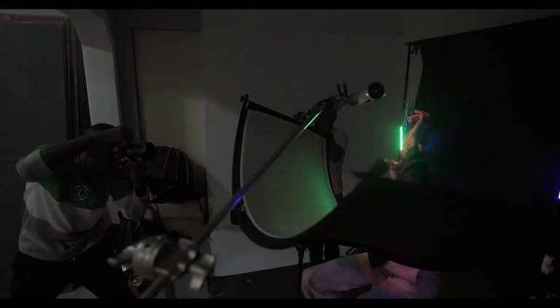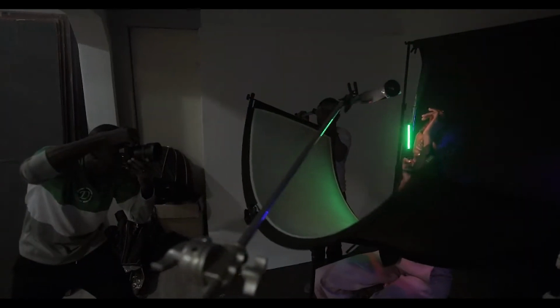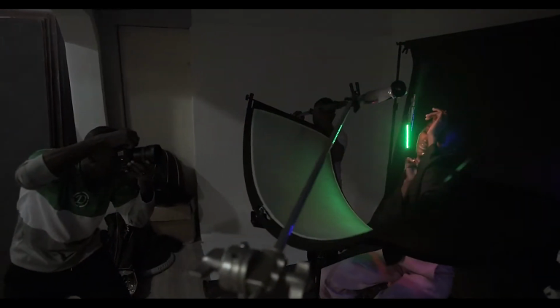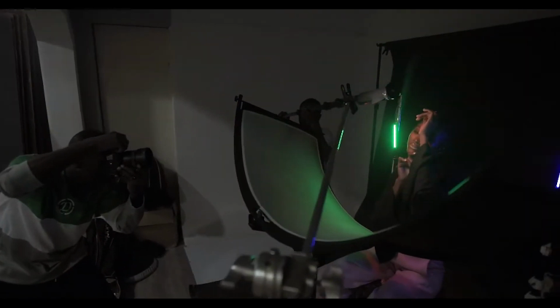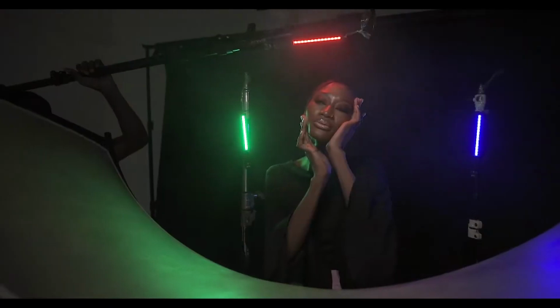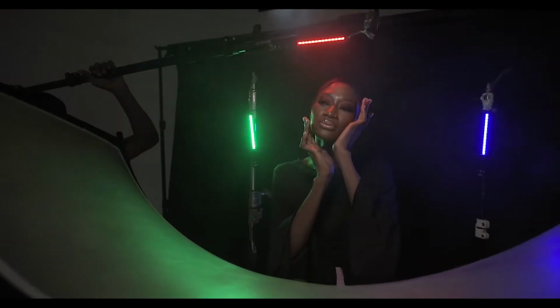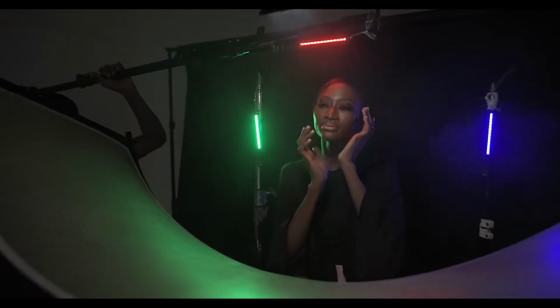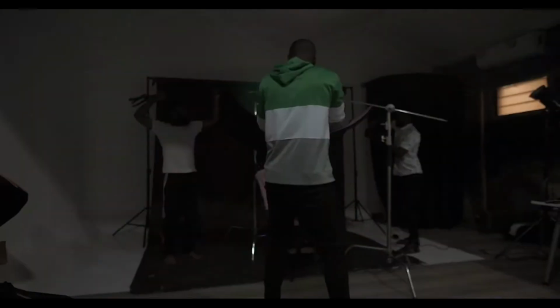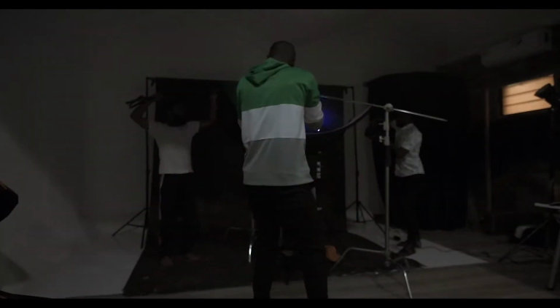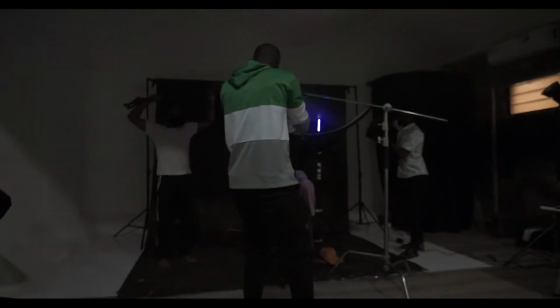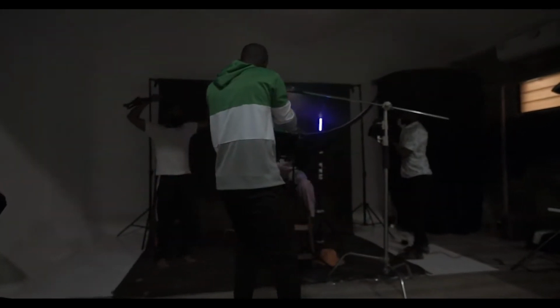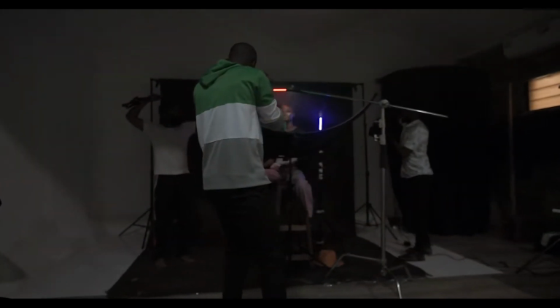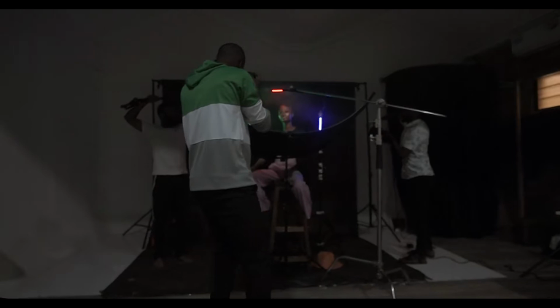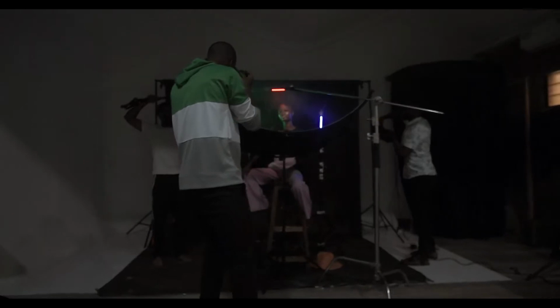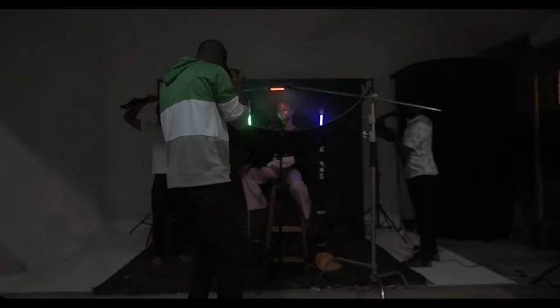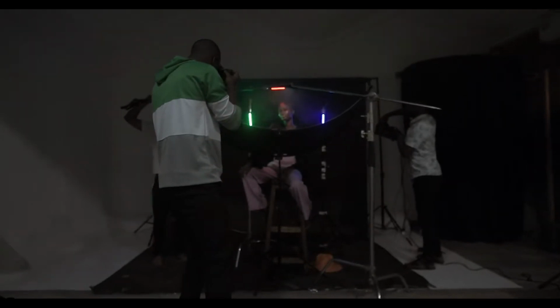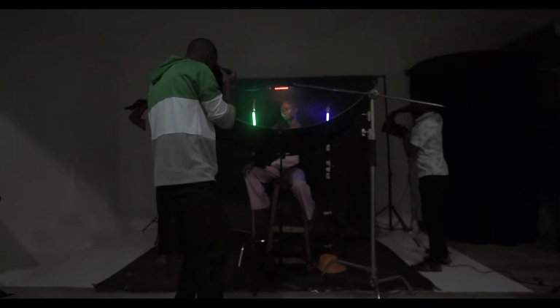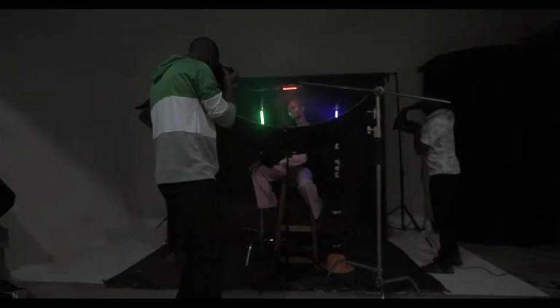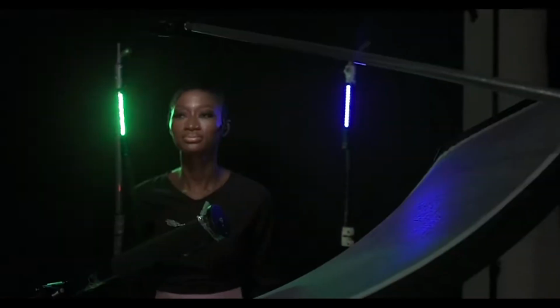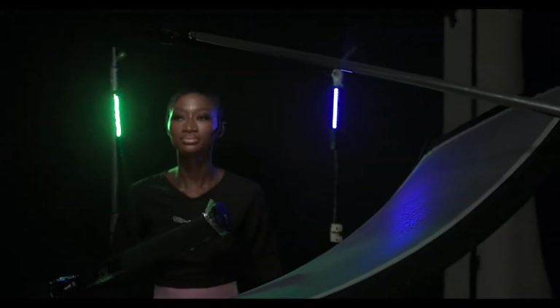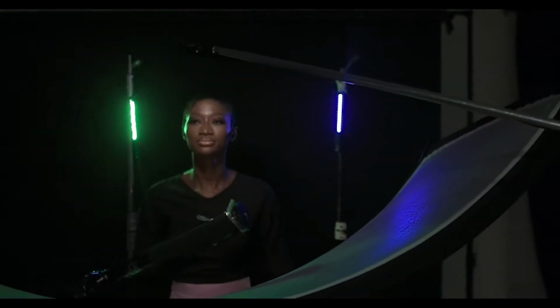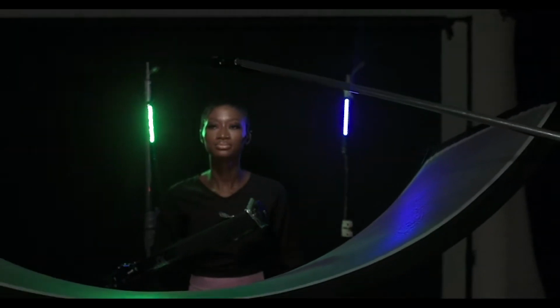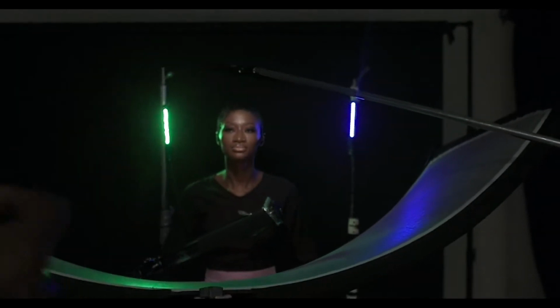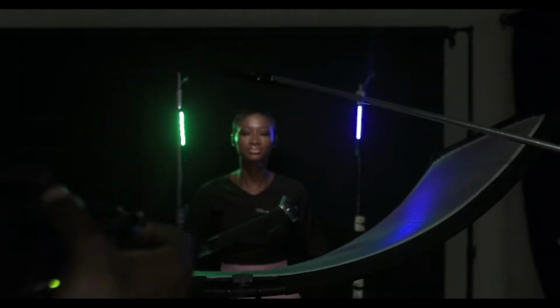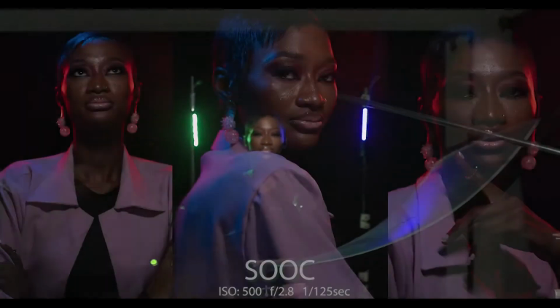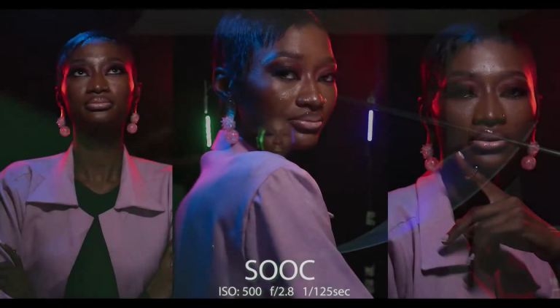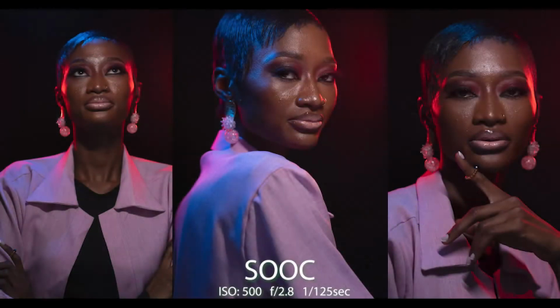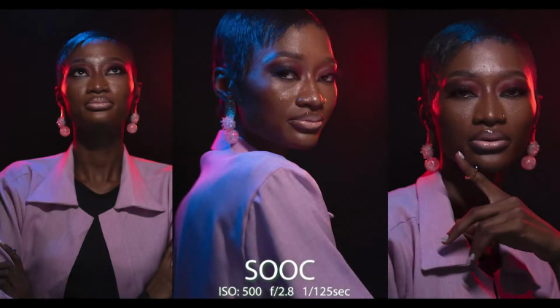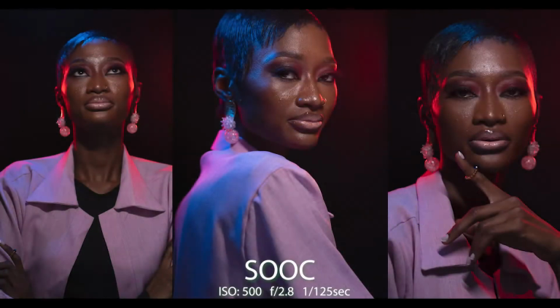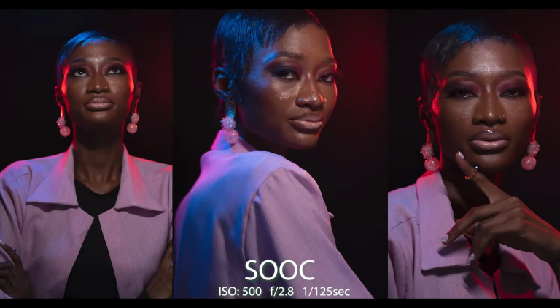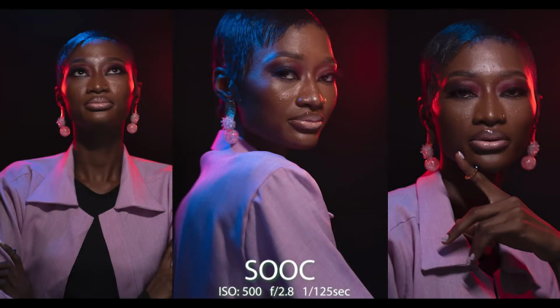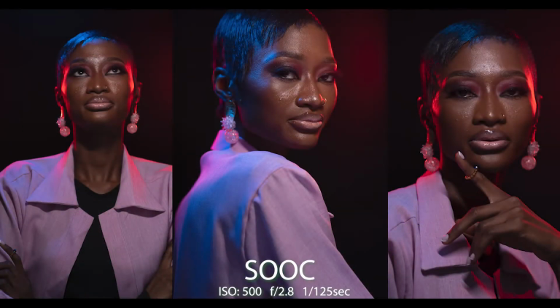For the second look we changed the colors to blue and green, and the results were equally amazing as well.